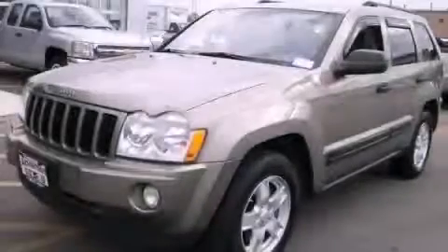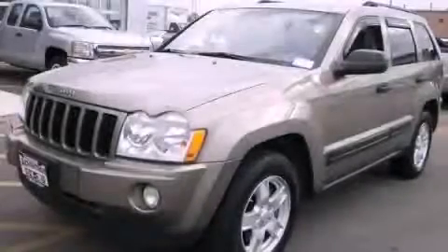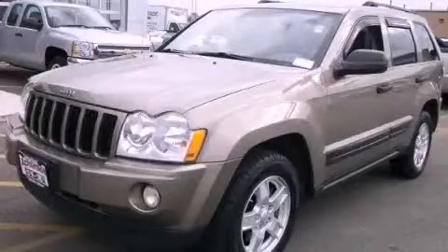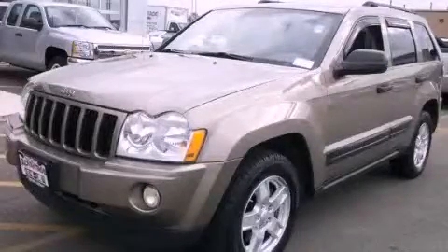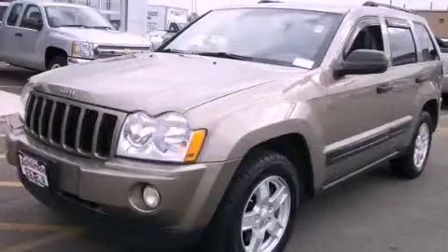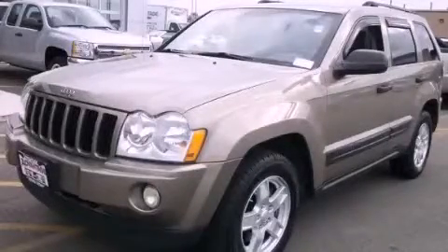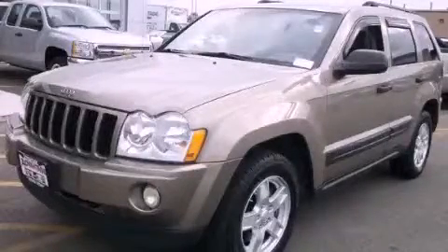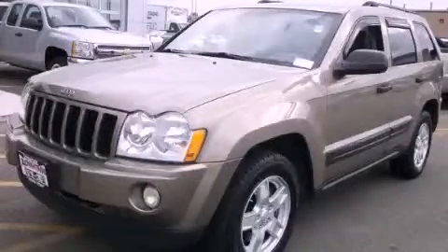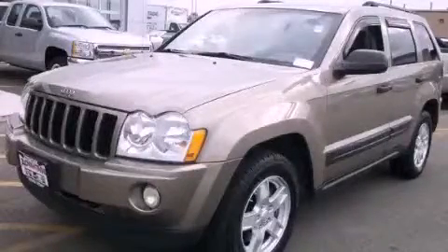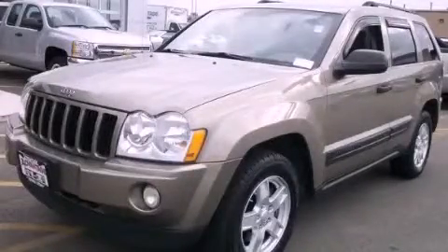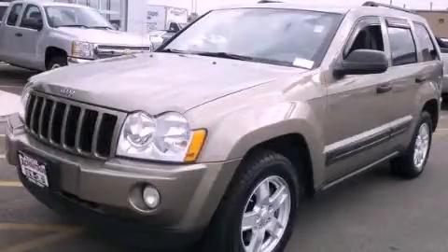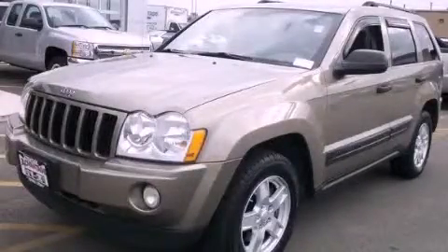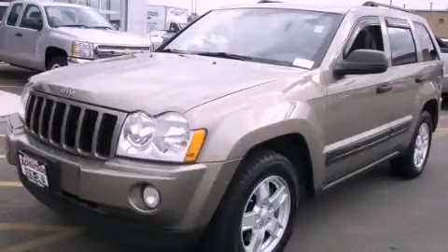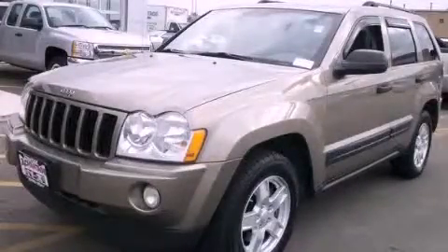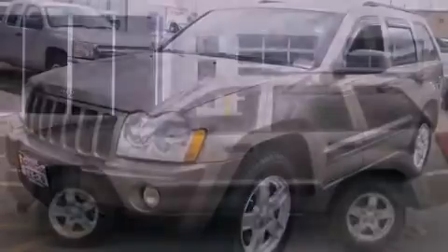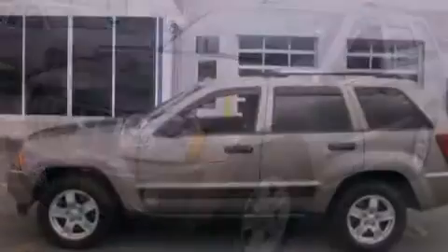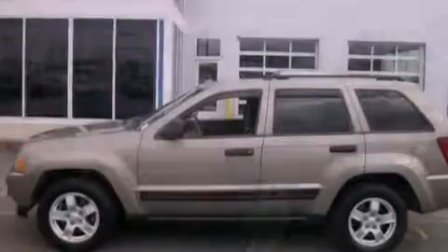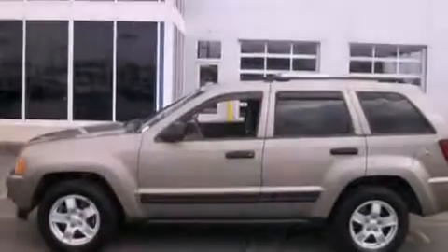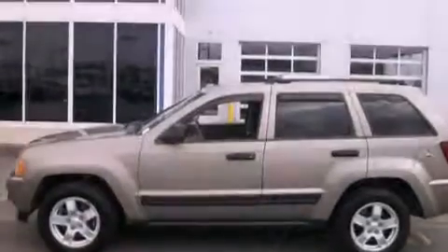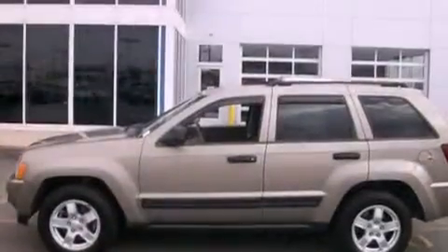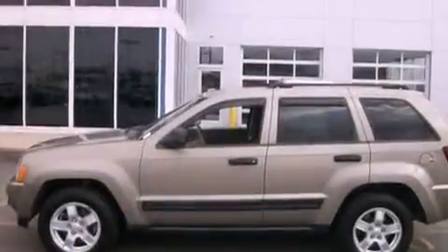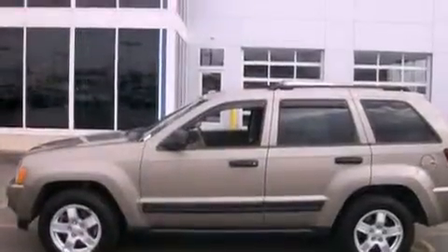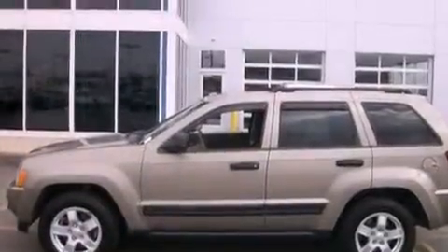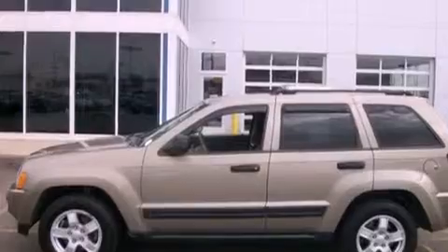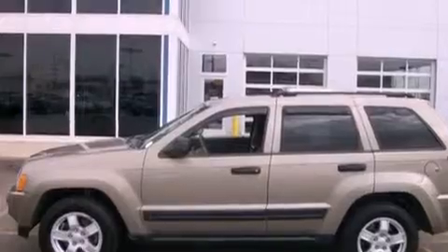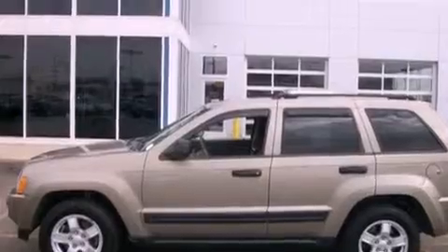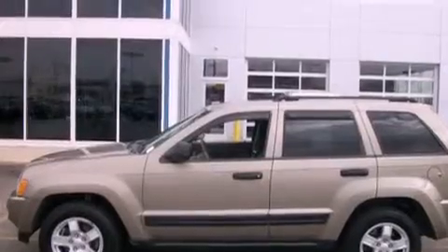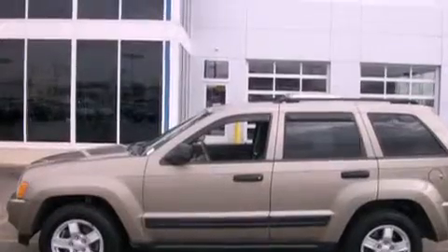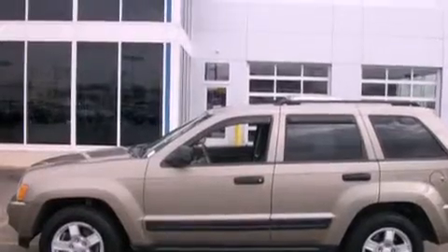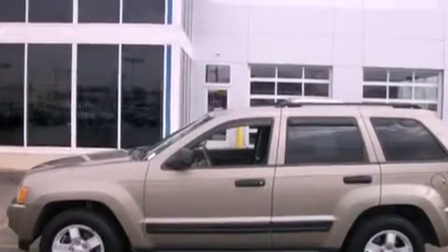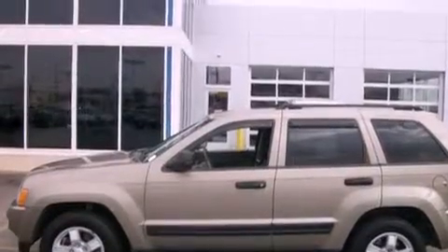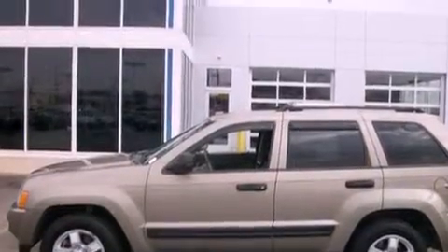This is a 2005 Jeep Grand Cherokee, for when safety, size, and space are of importance.